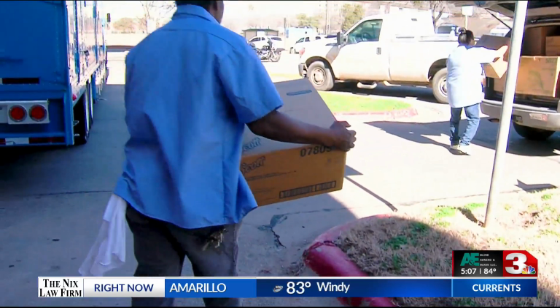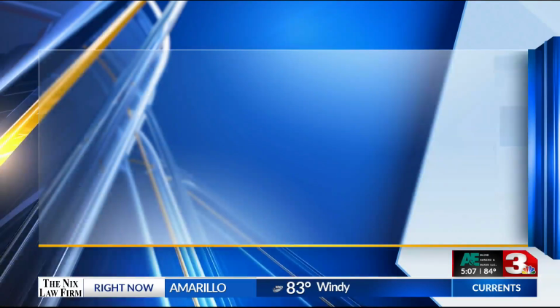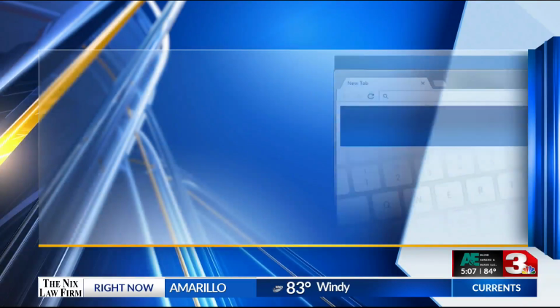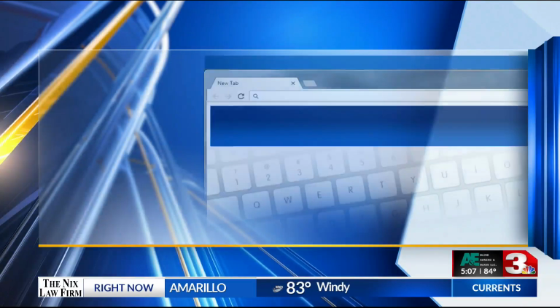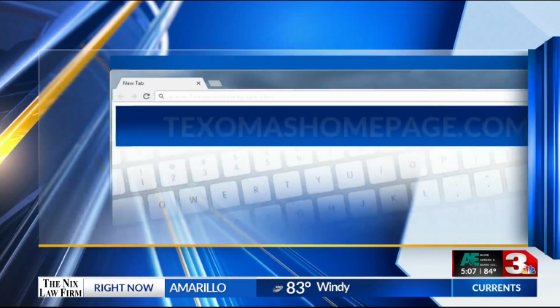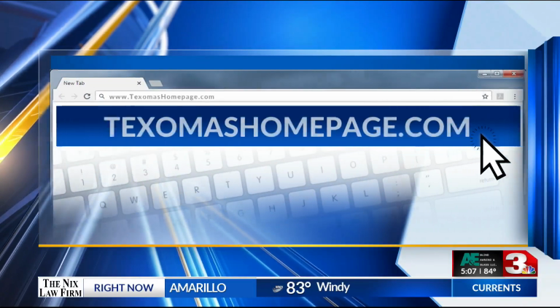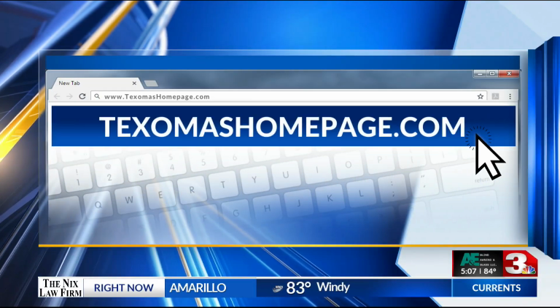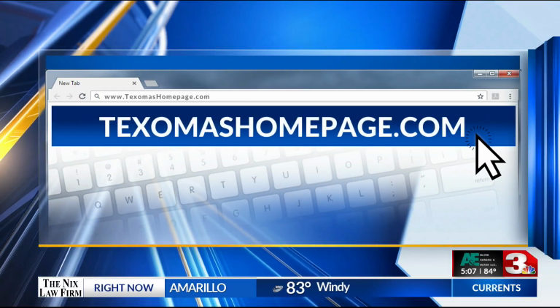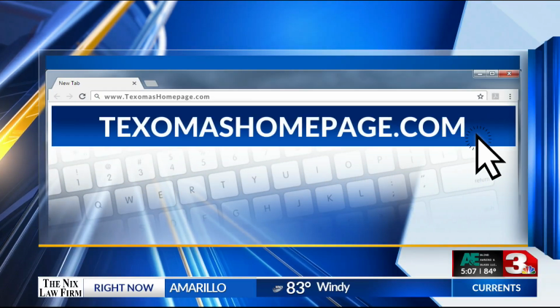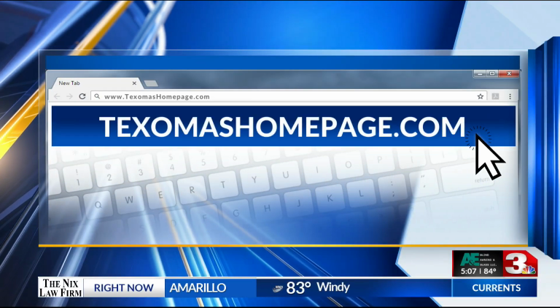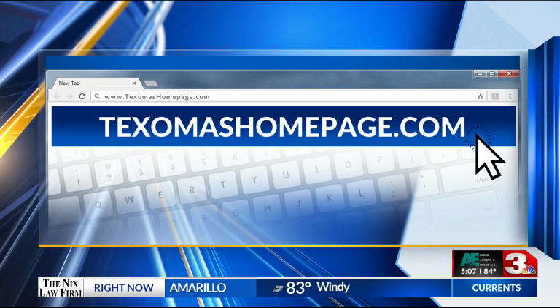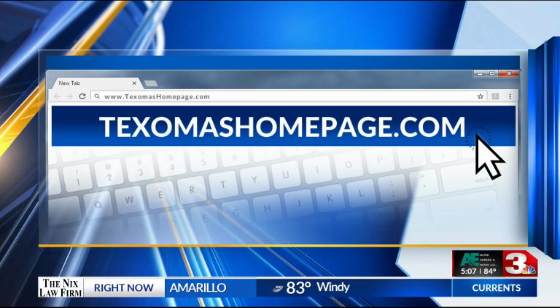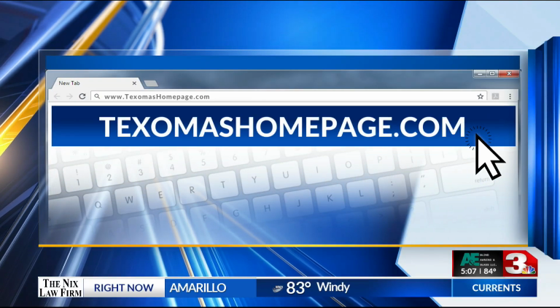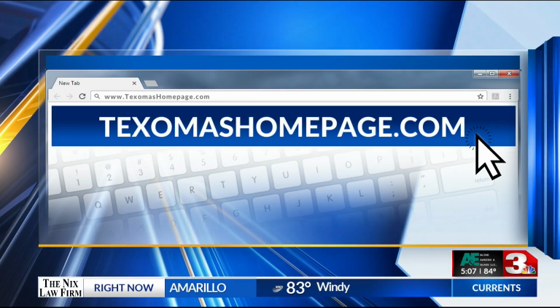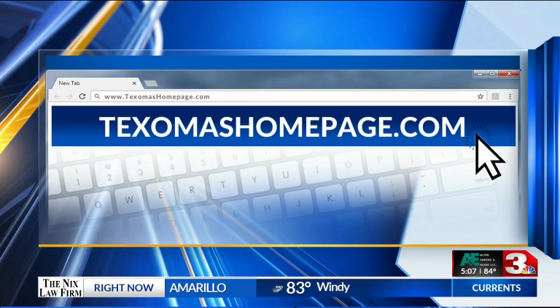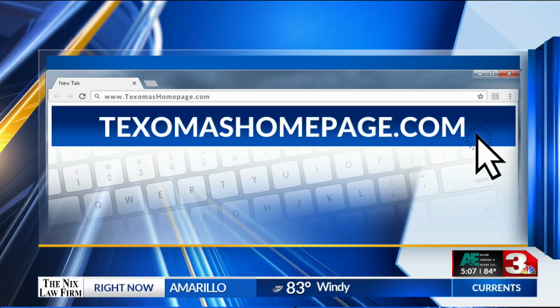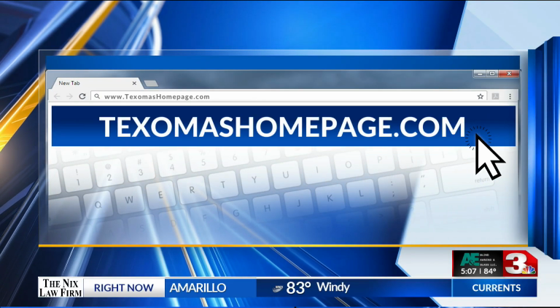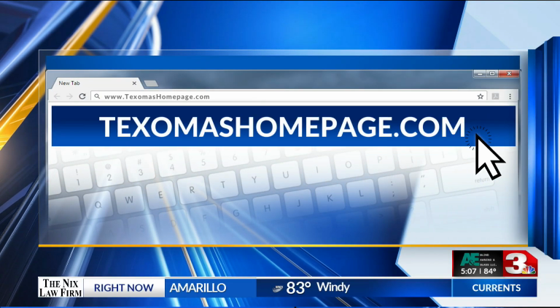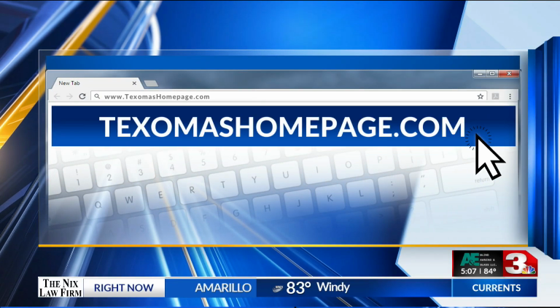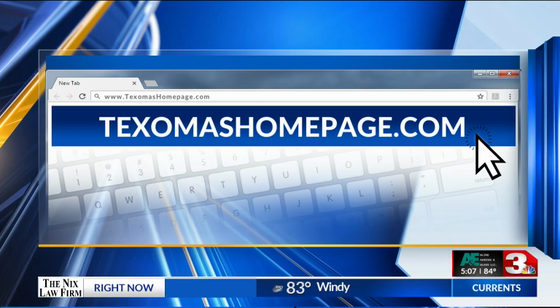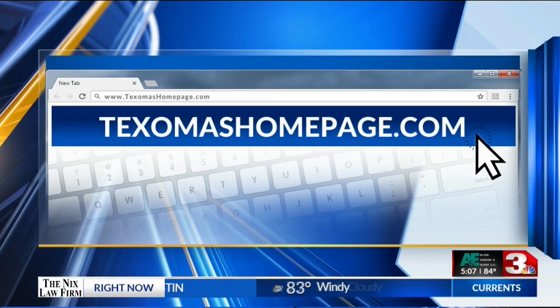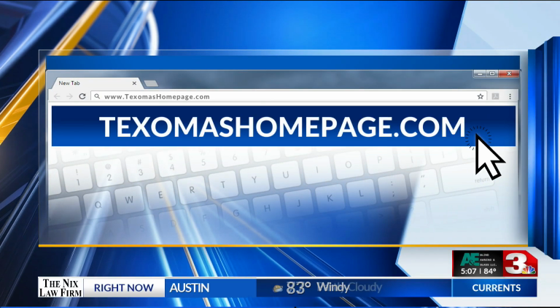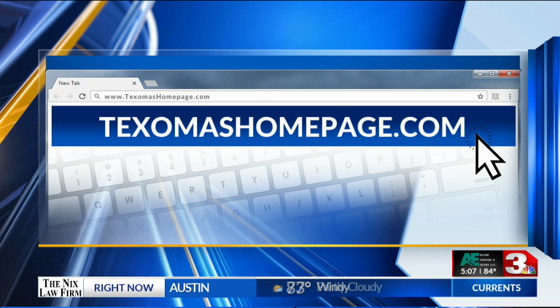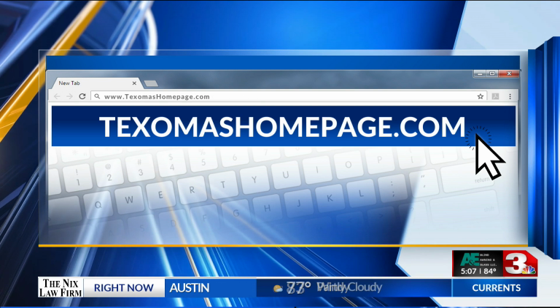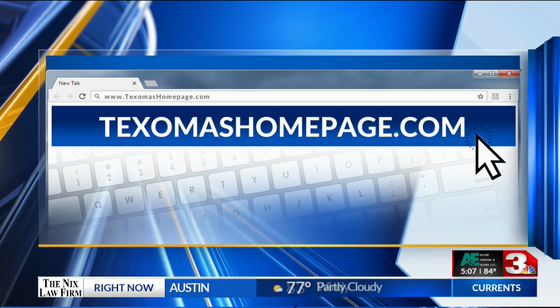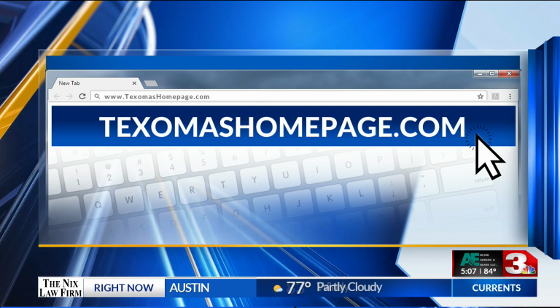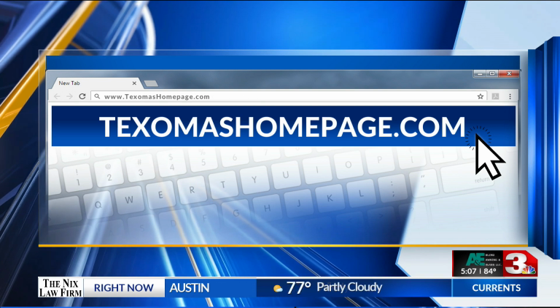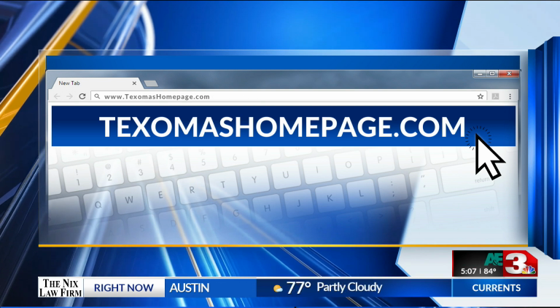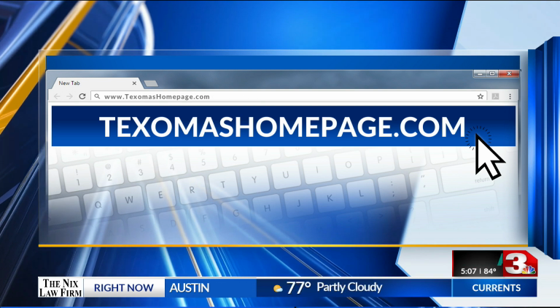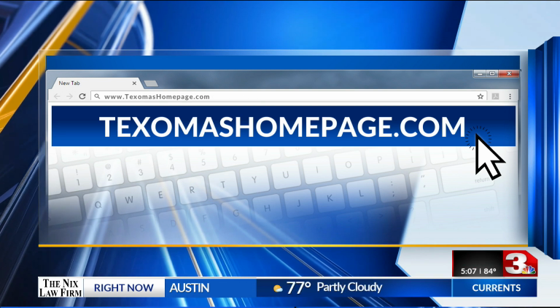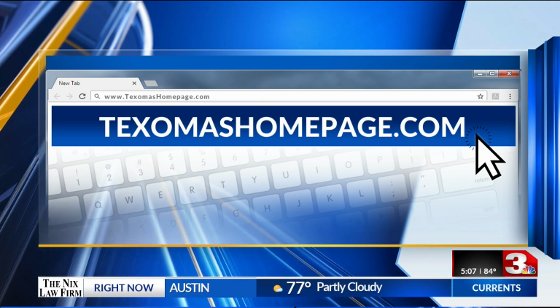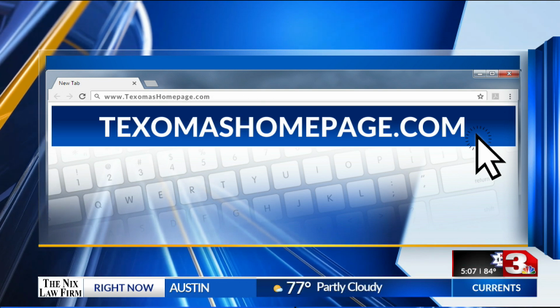For a list of where the offices are going to be moving to, just head over to TexomasHomepage.com.